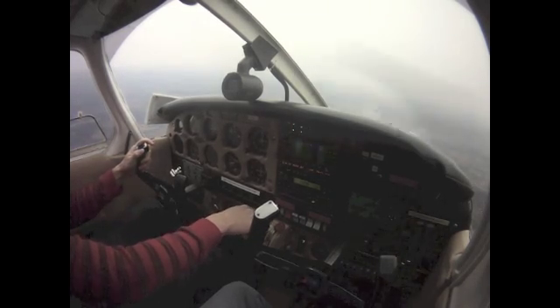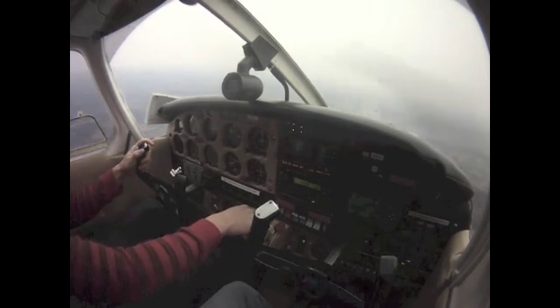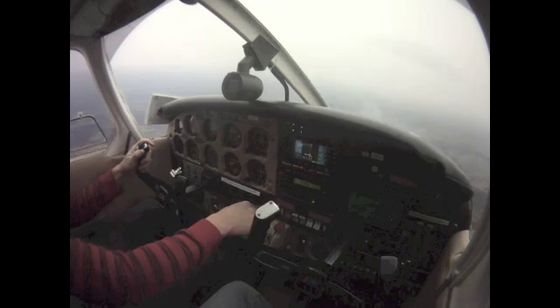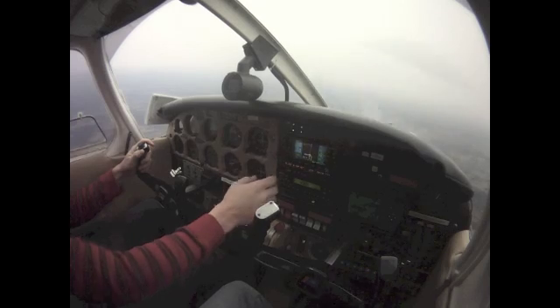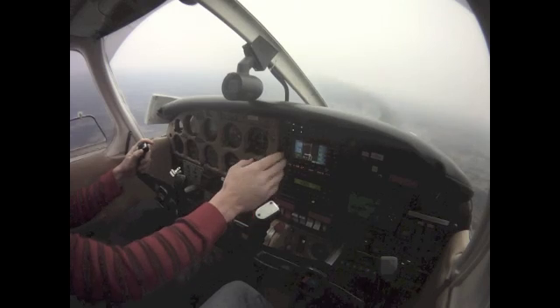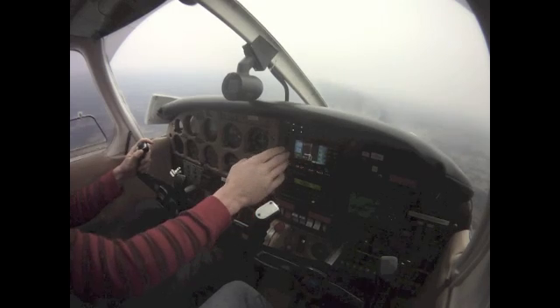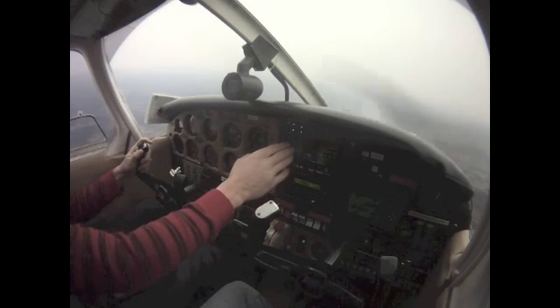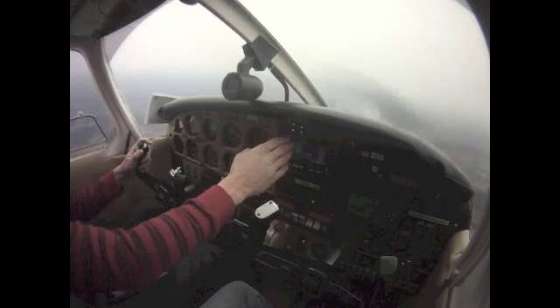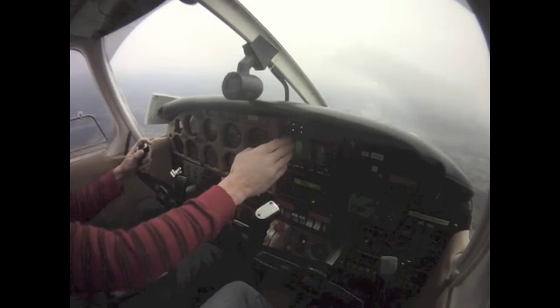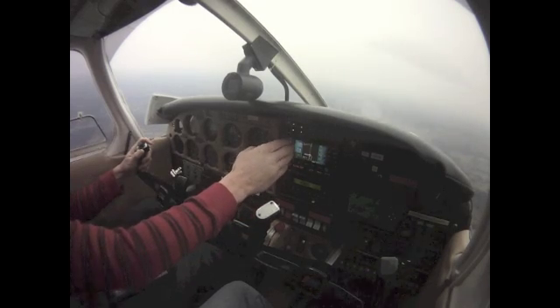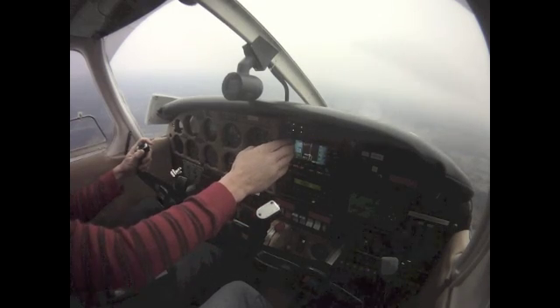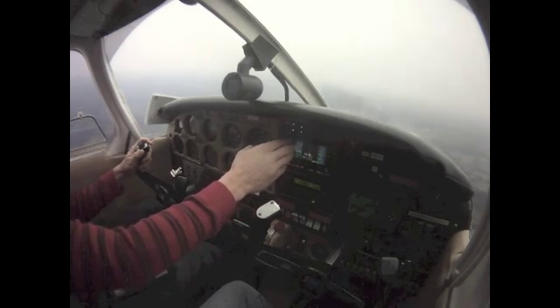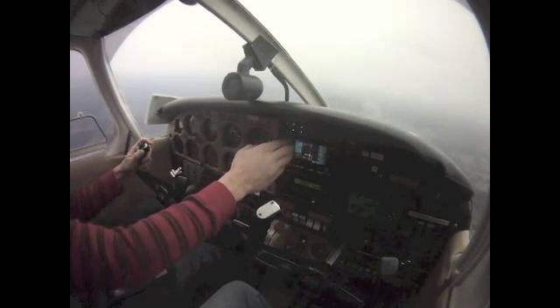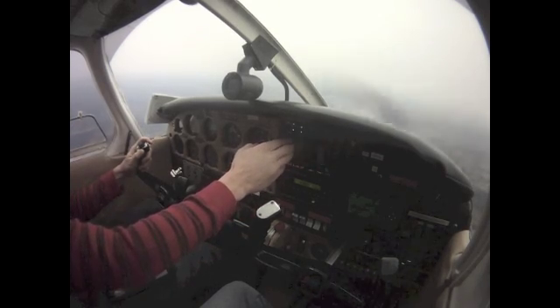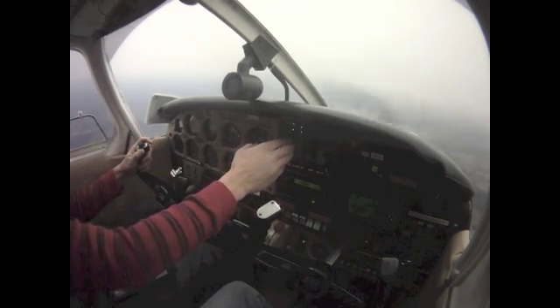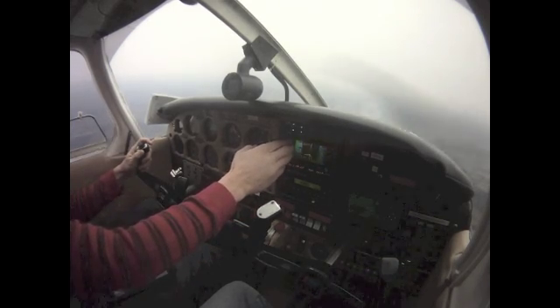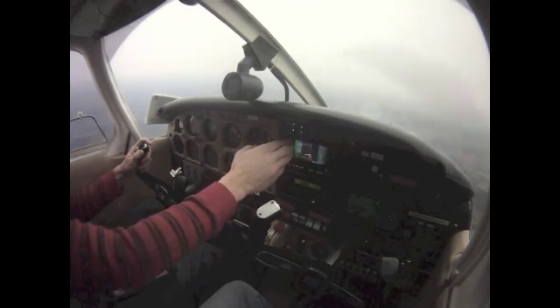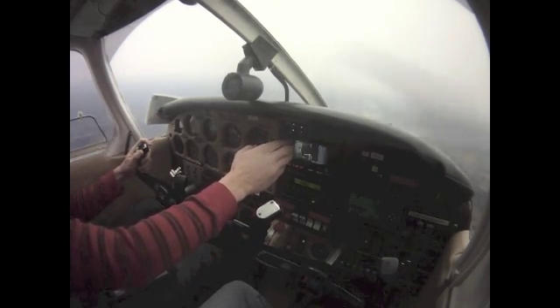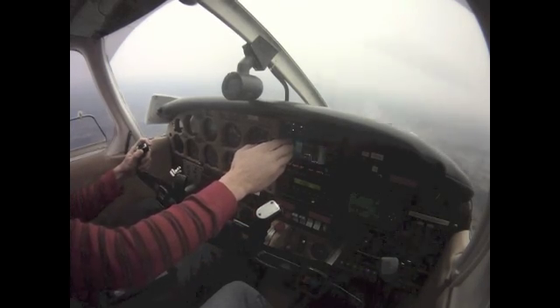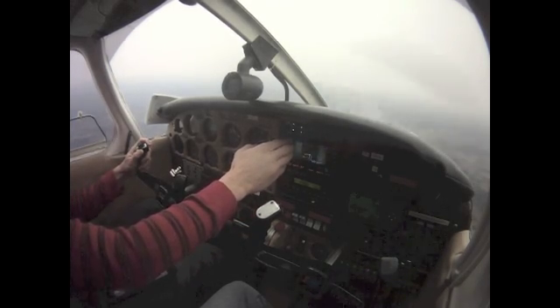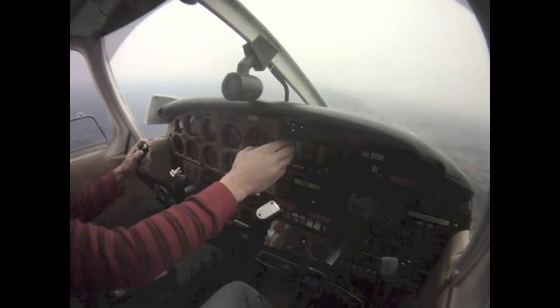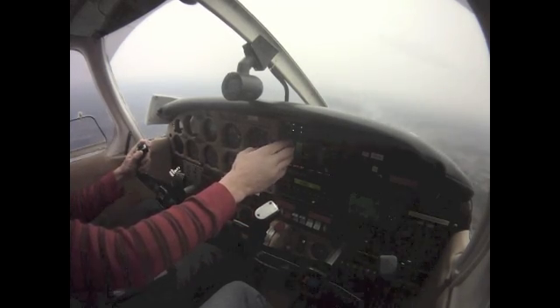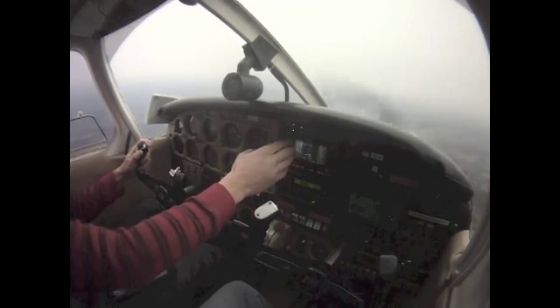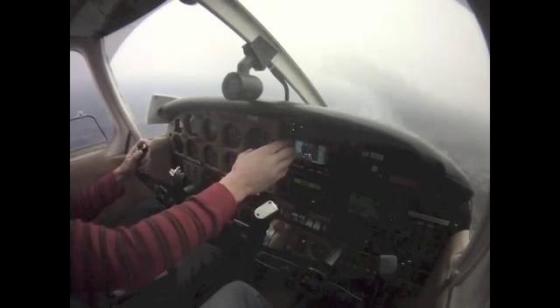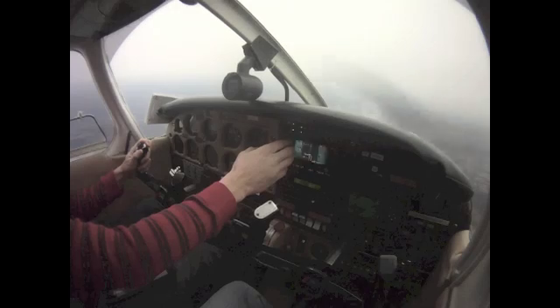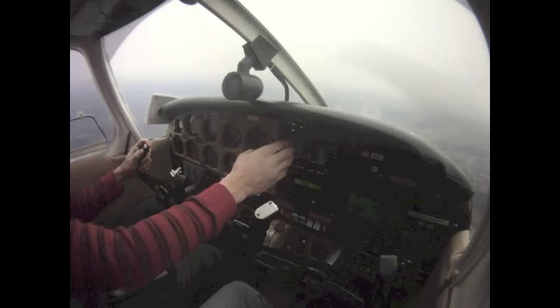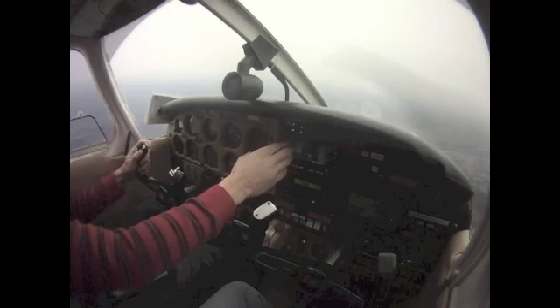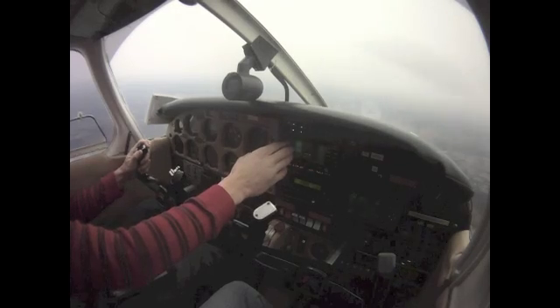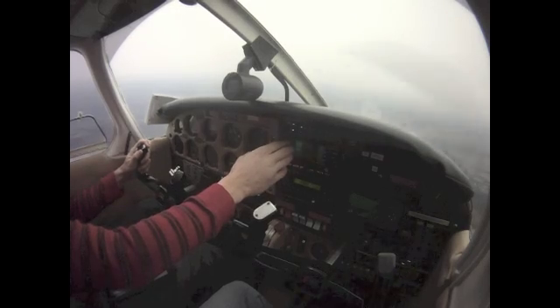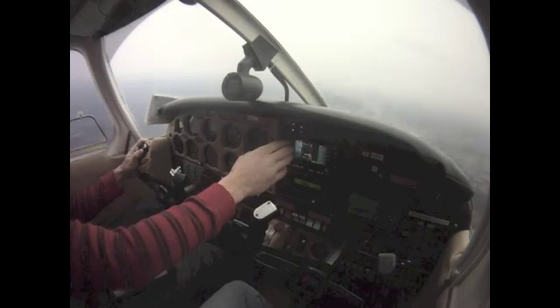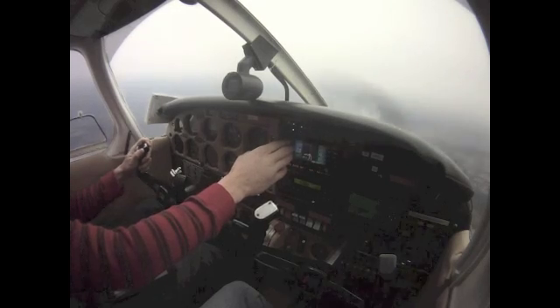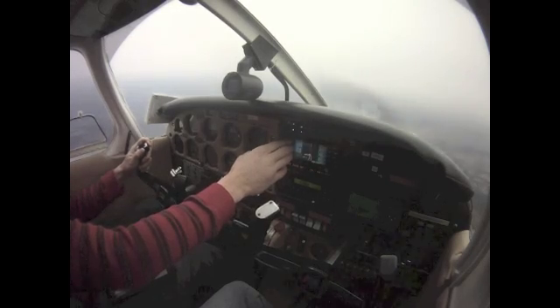What do I say? 421, change to advisory, we'll call you on the miss.